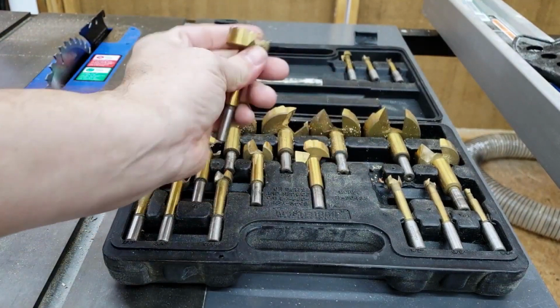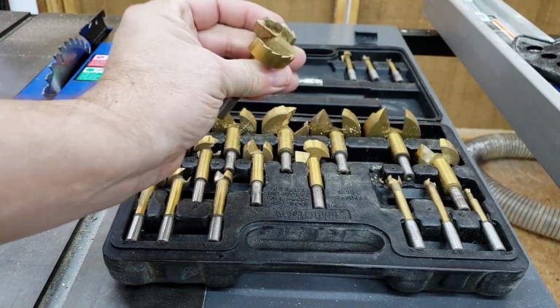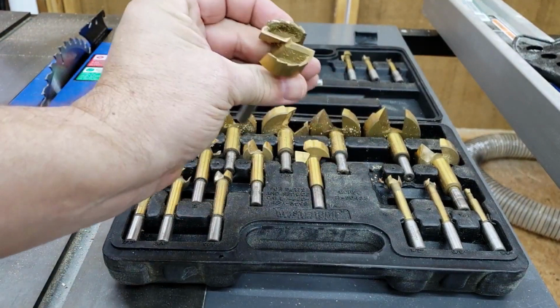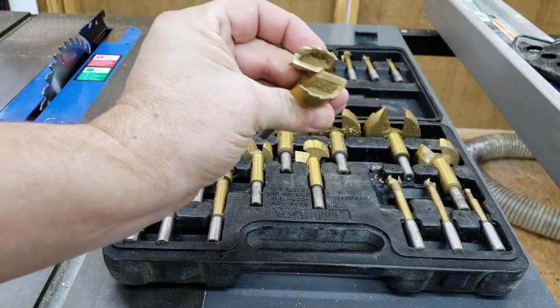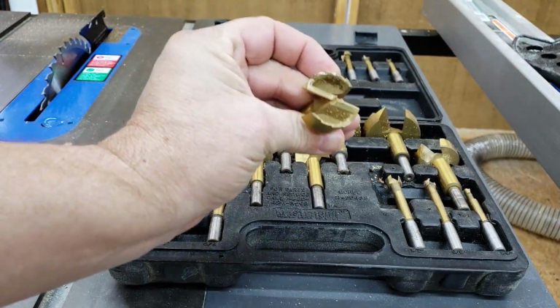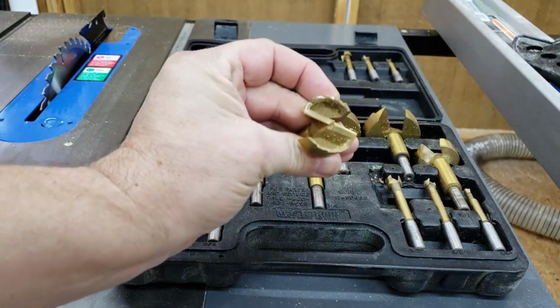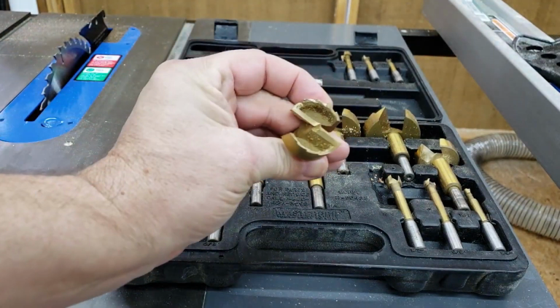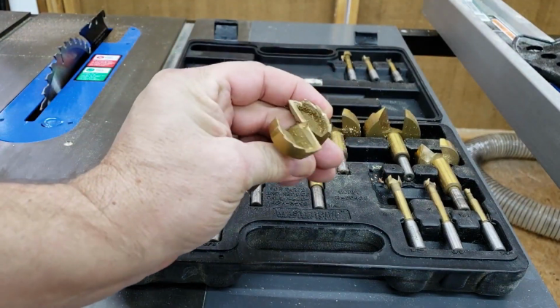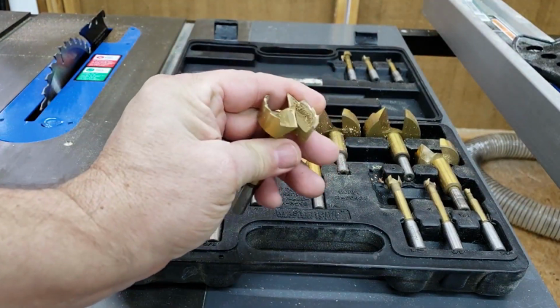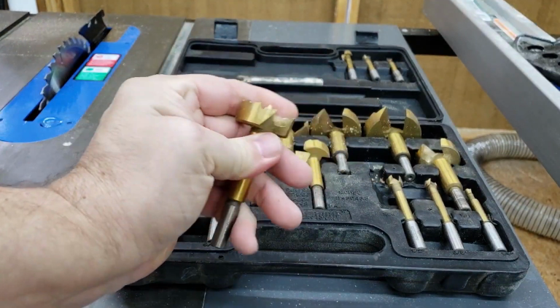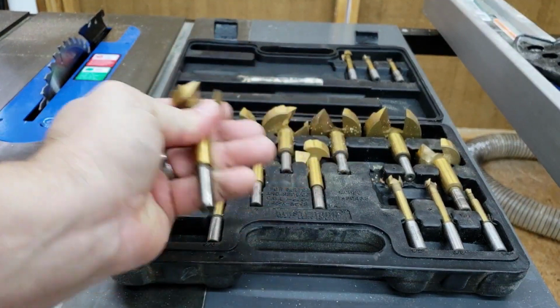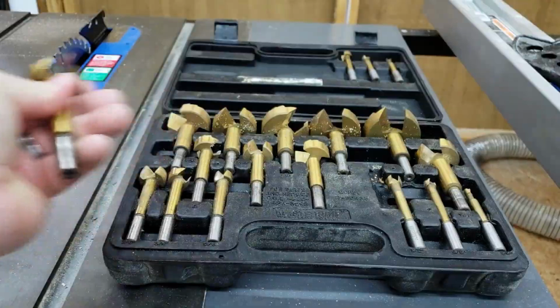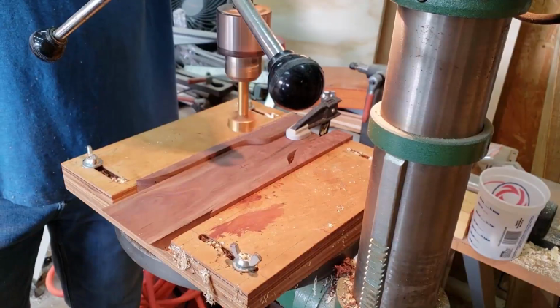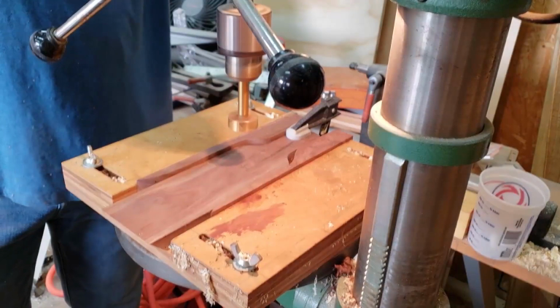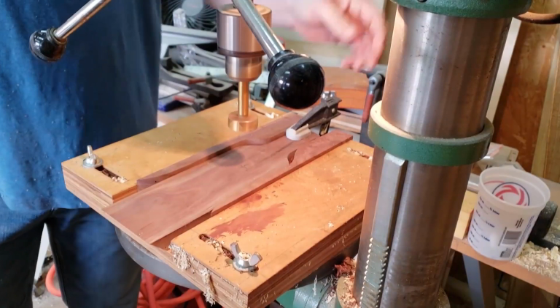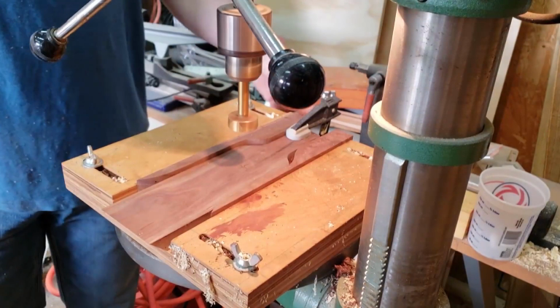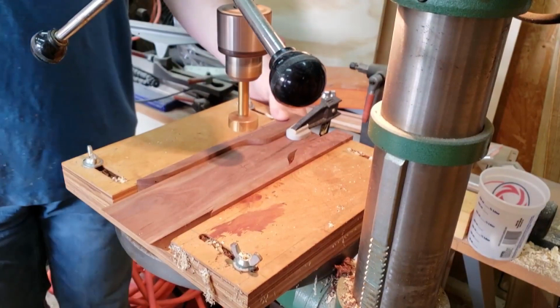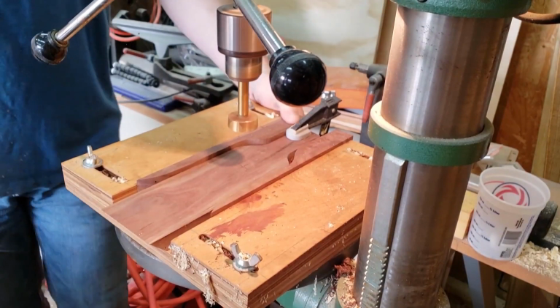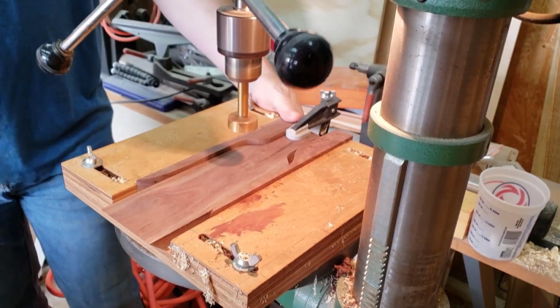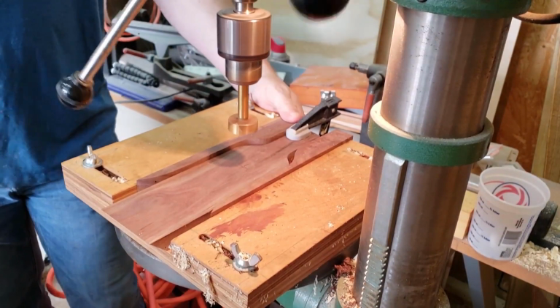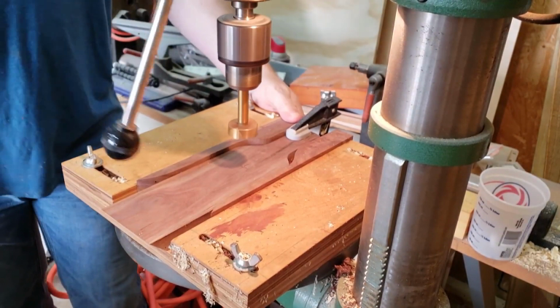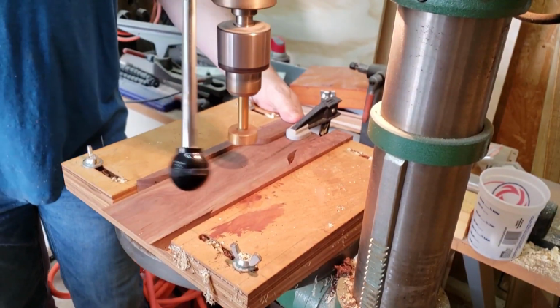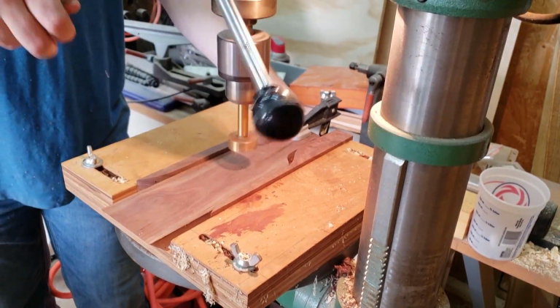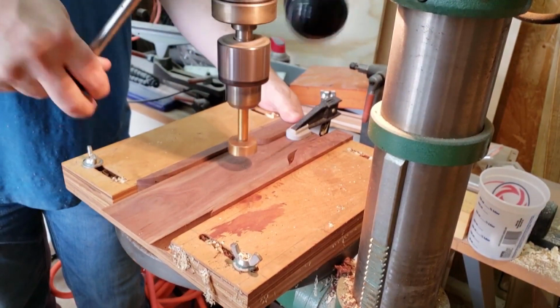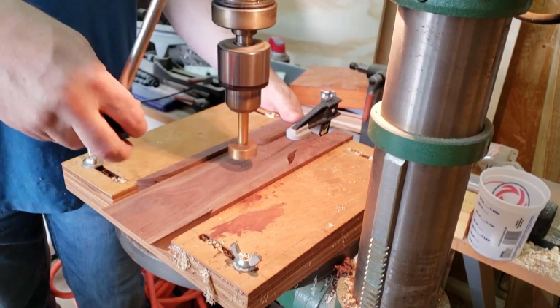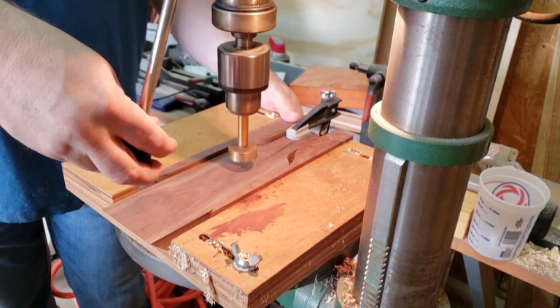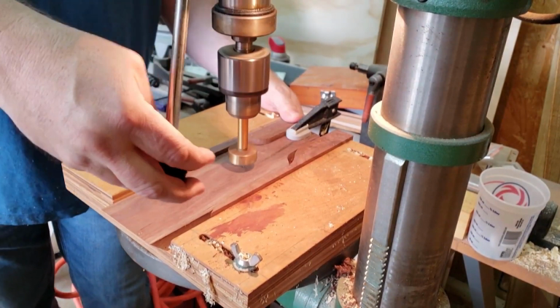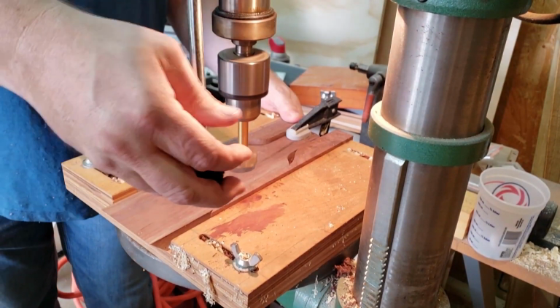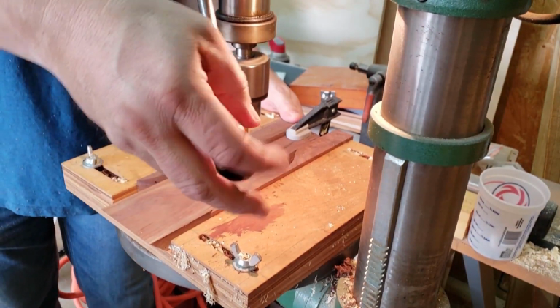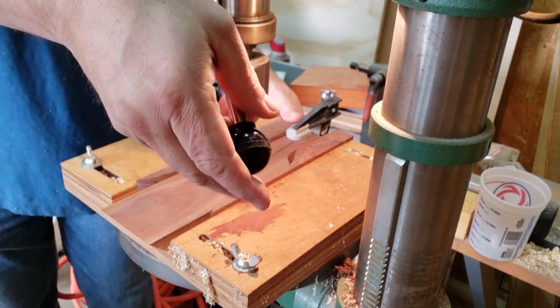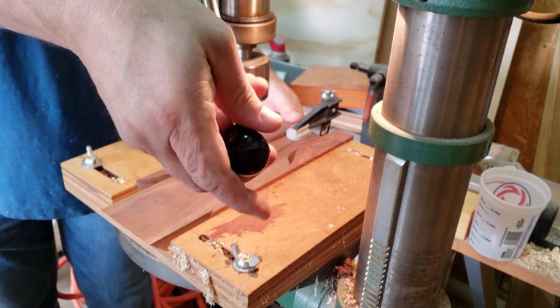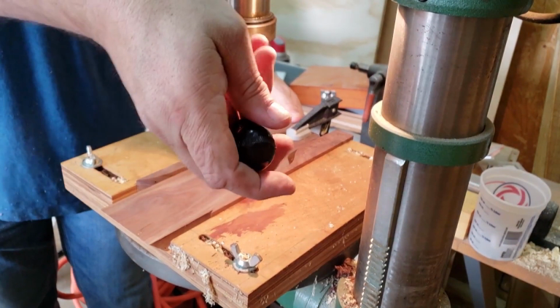Pulling out an inch and three-eighths Forstner bit, I put it in the drill press and drilled the hole through about three-quarters of the way up the piece.